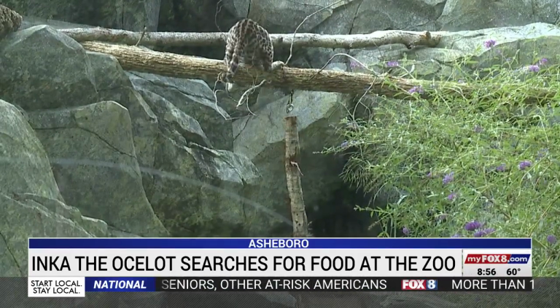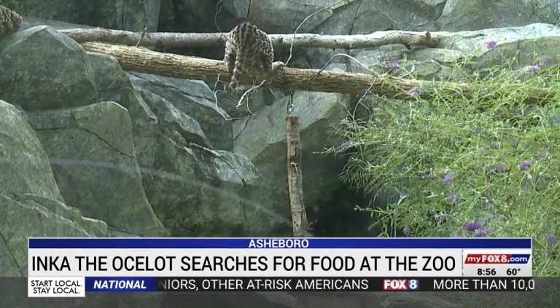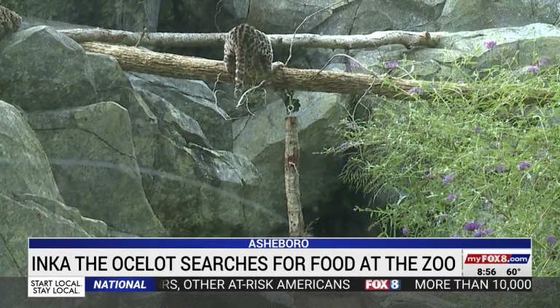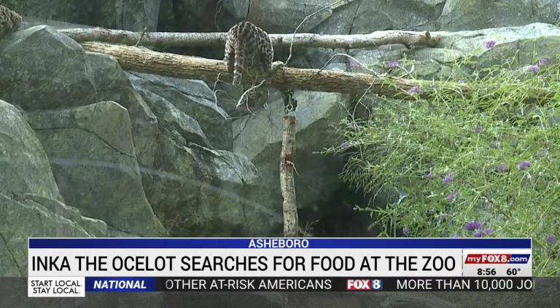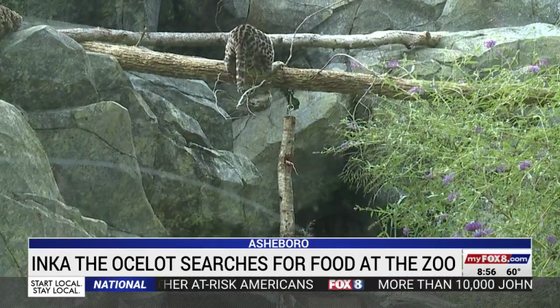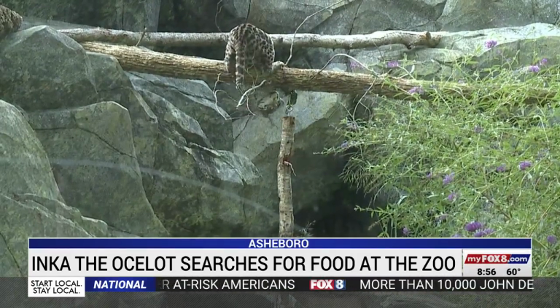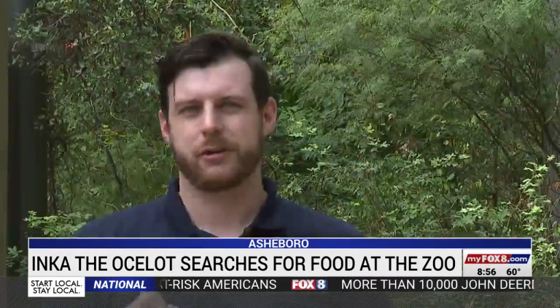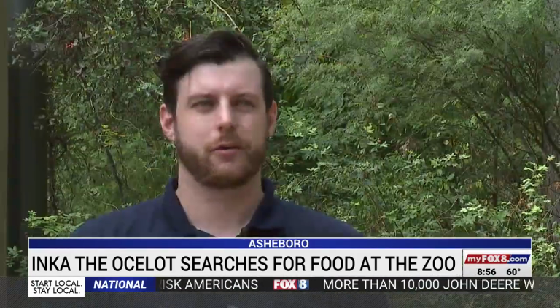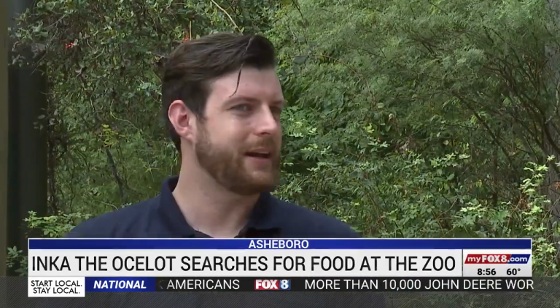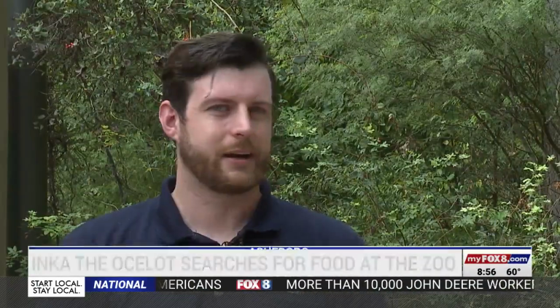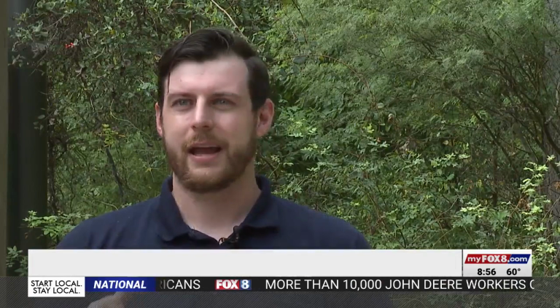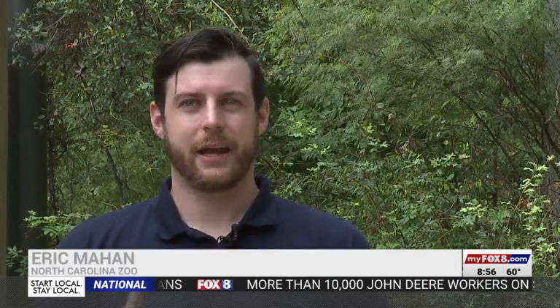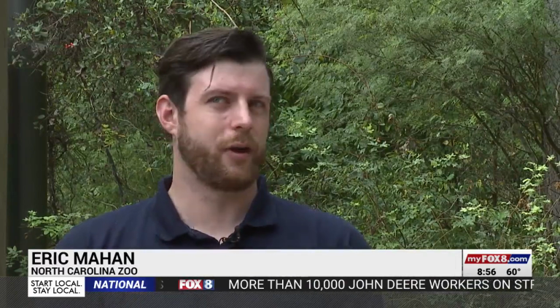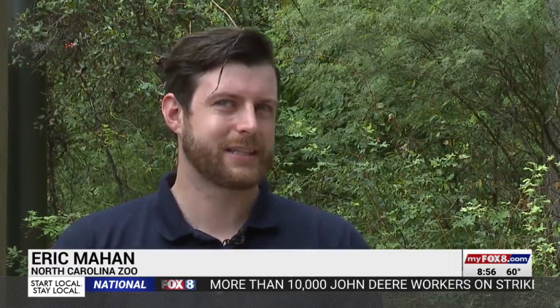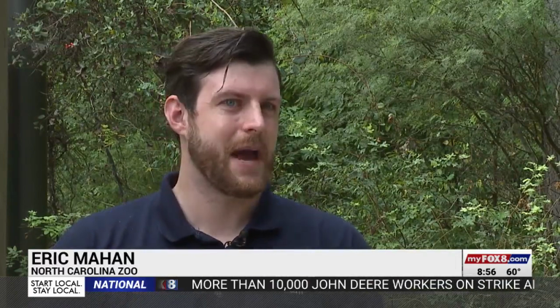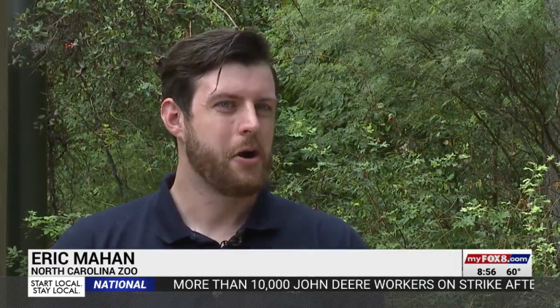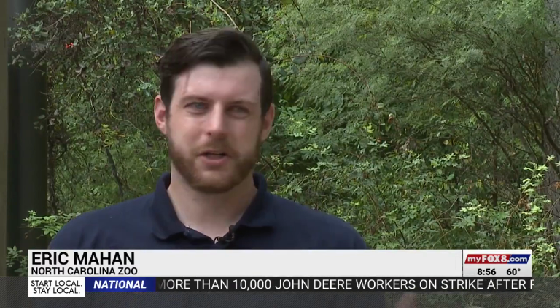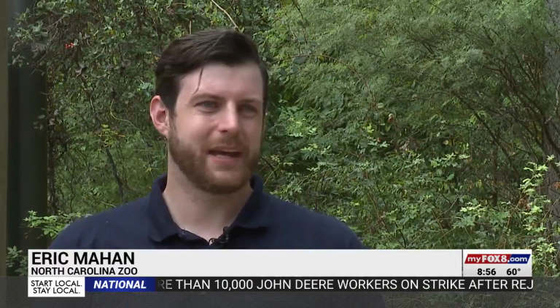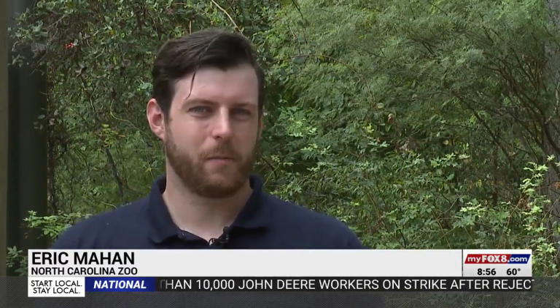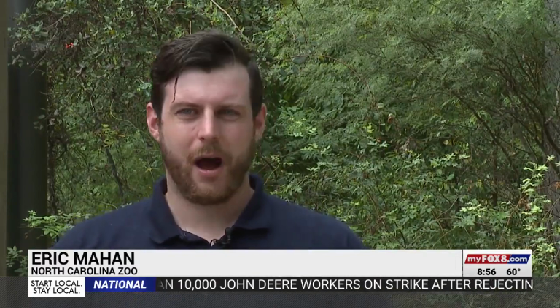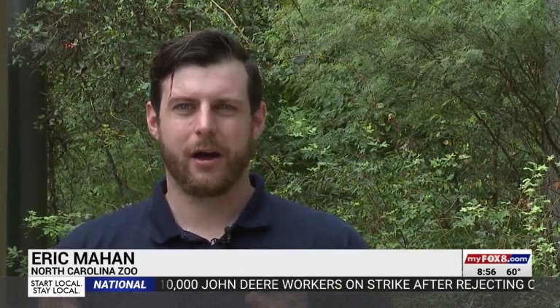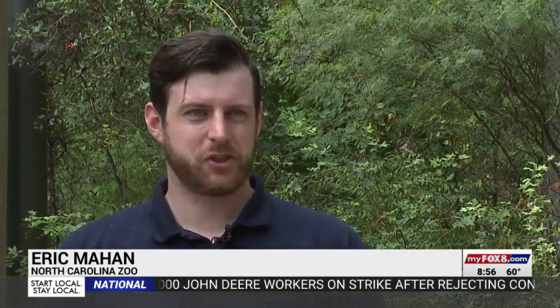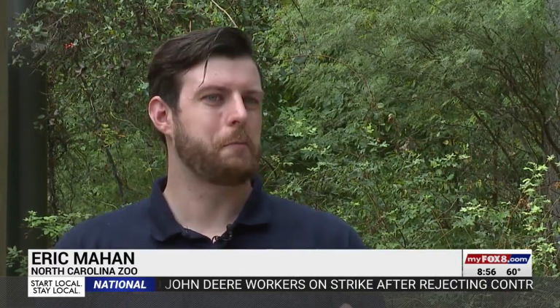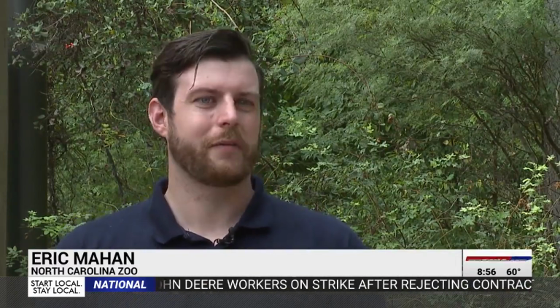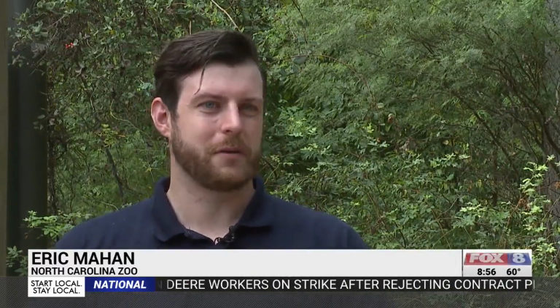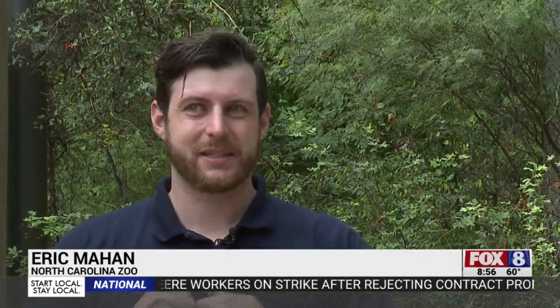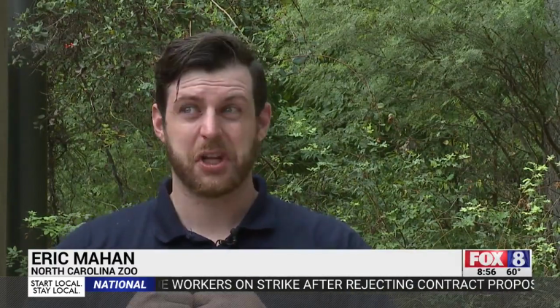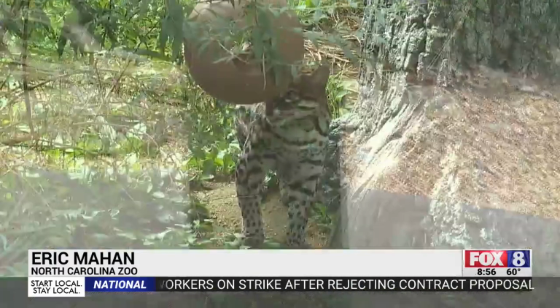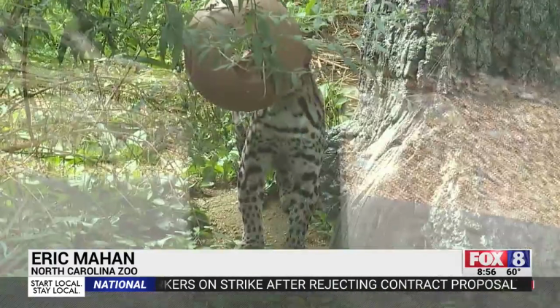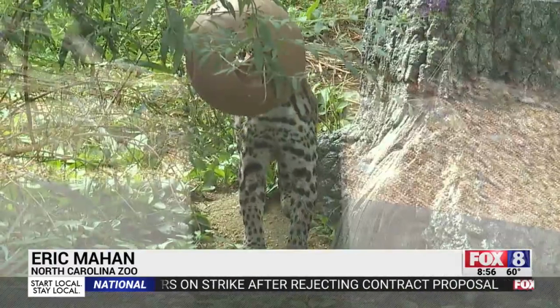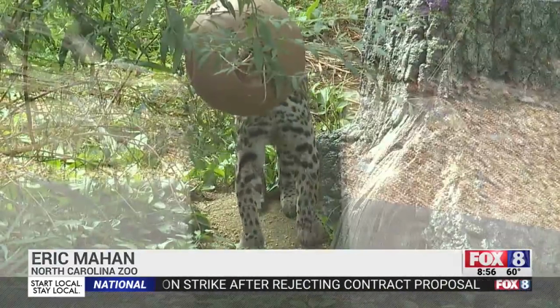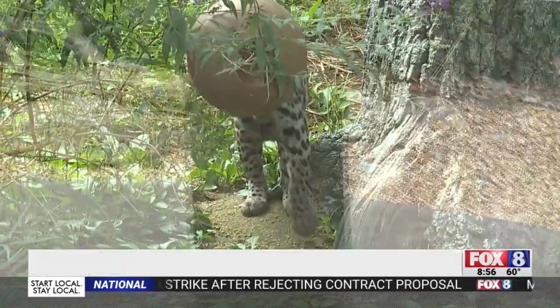Ocelots have great vision, great hearing, and great smell, which makes them perfectly suited to hunt anything that moves.